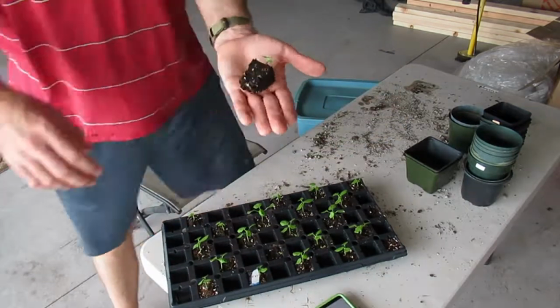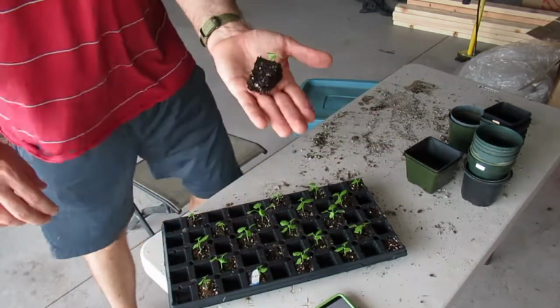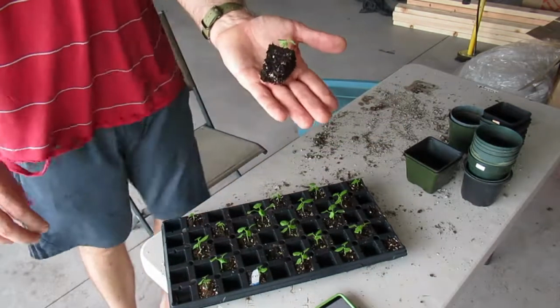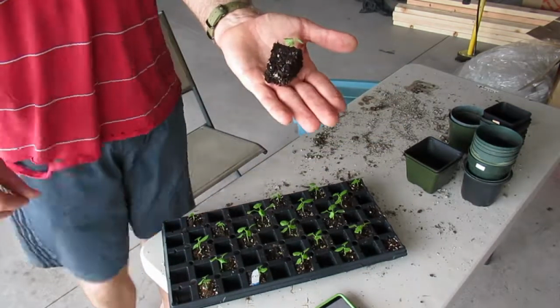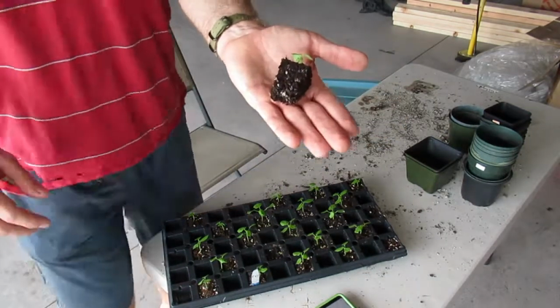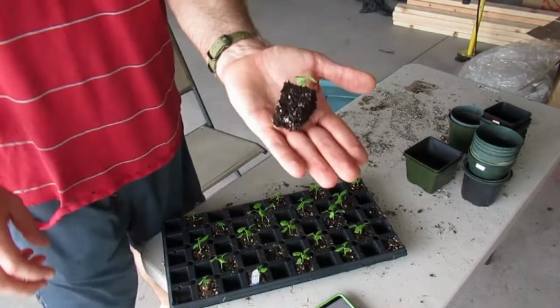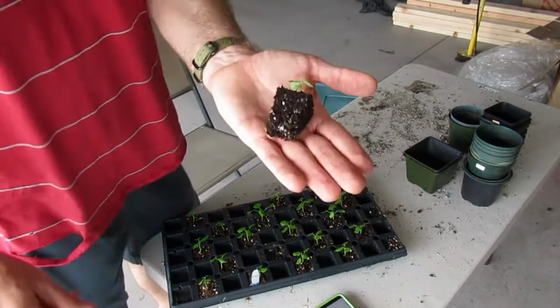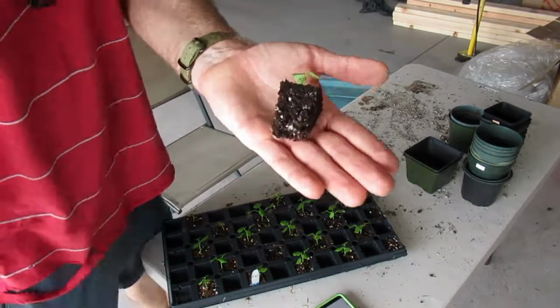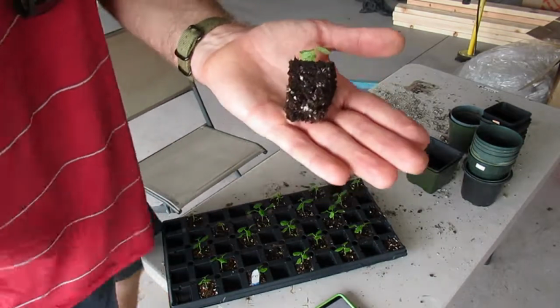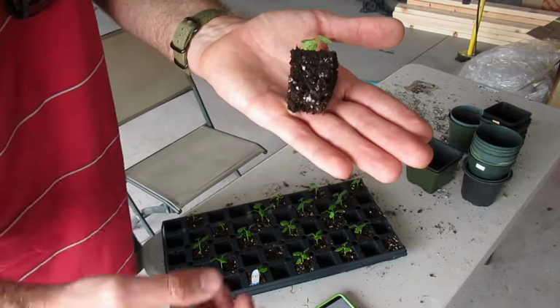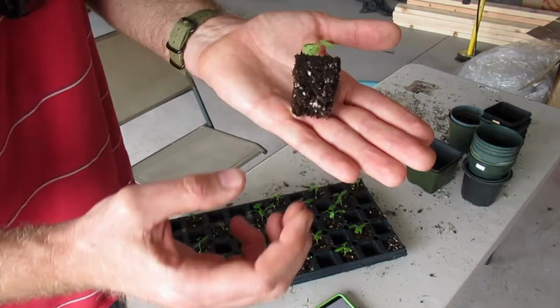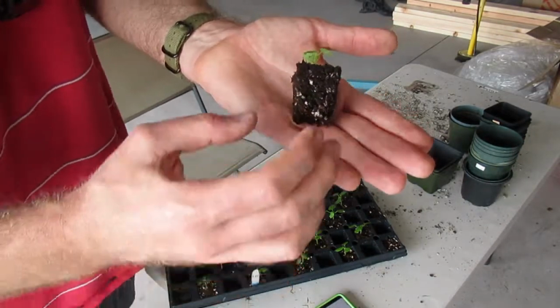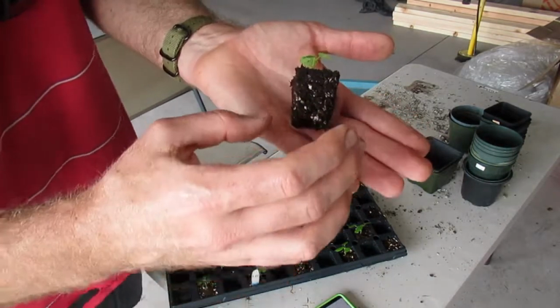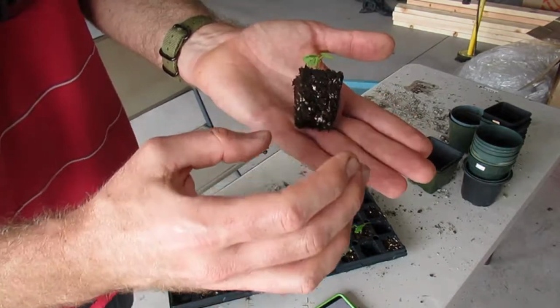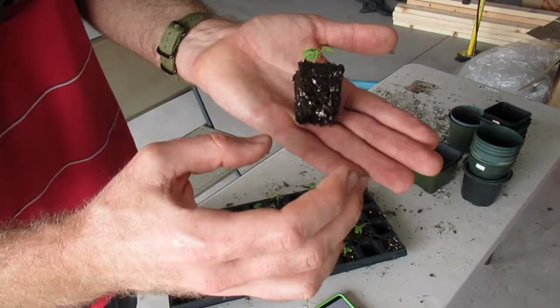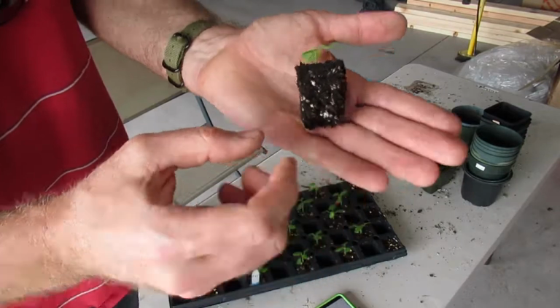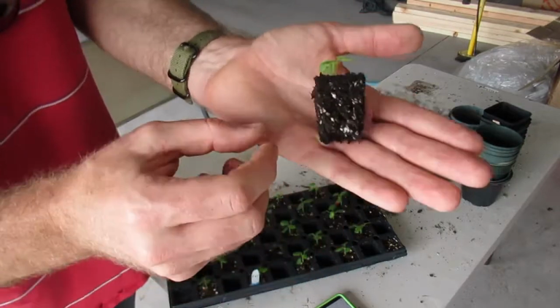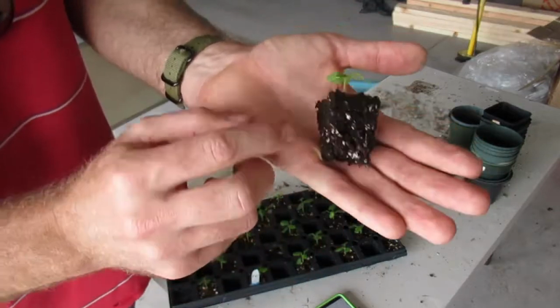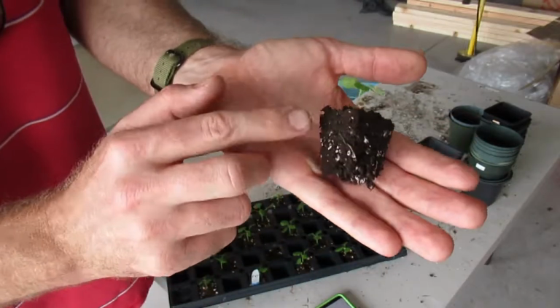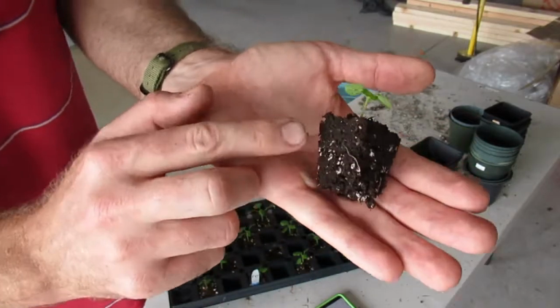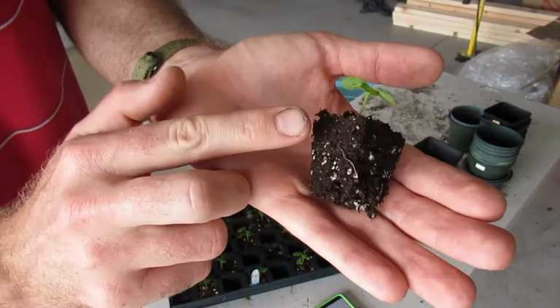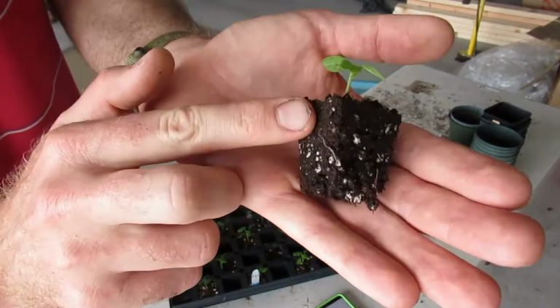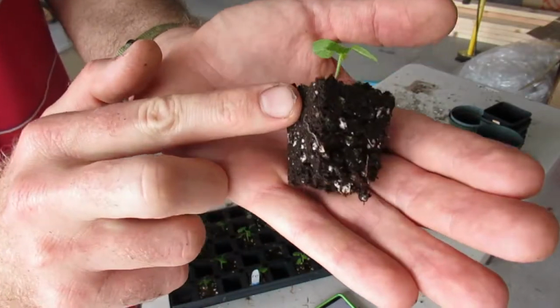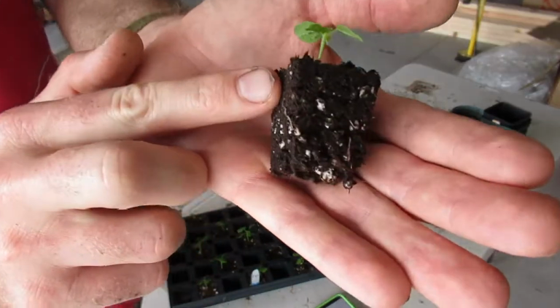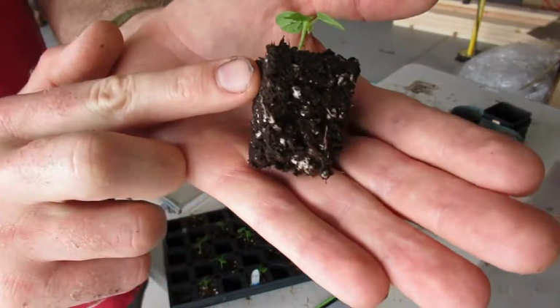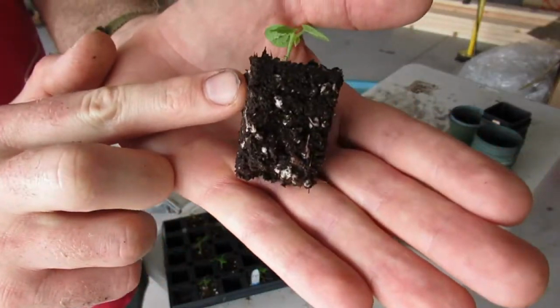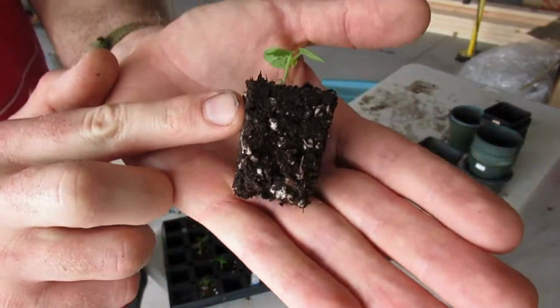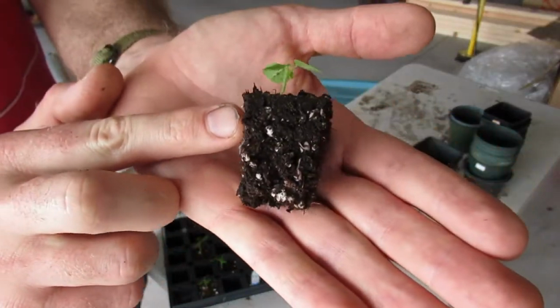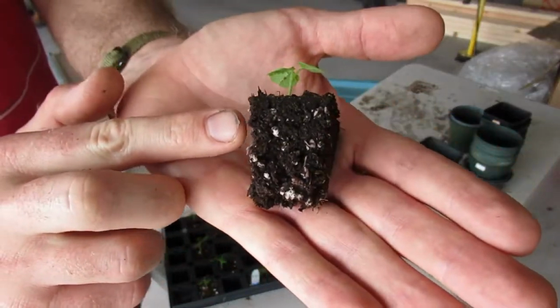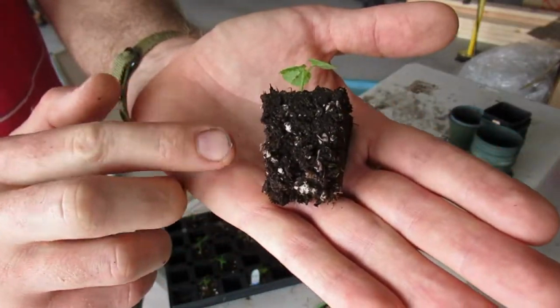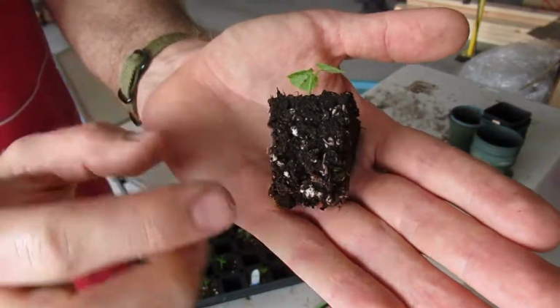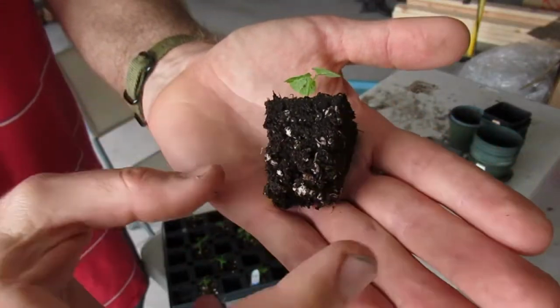Native Hawaiian Hibiscus clayii. Nice root growth.